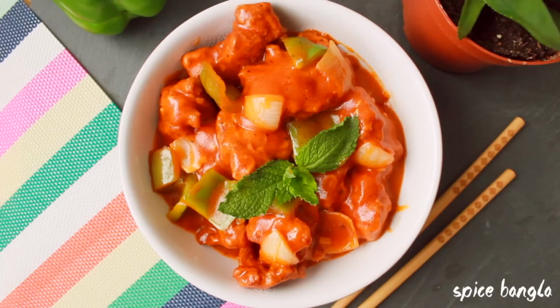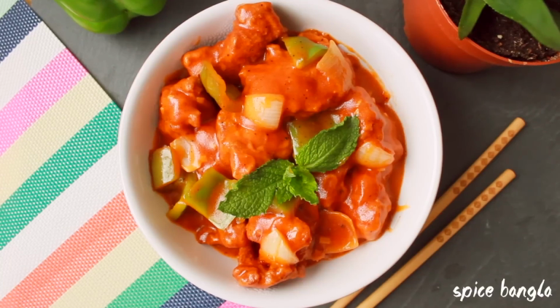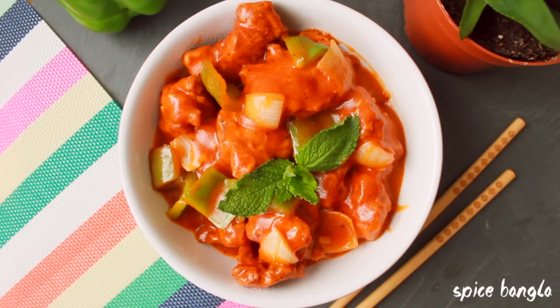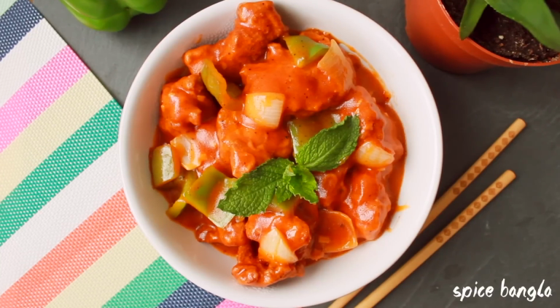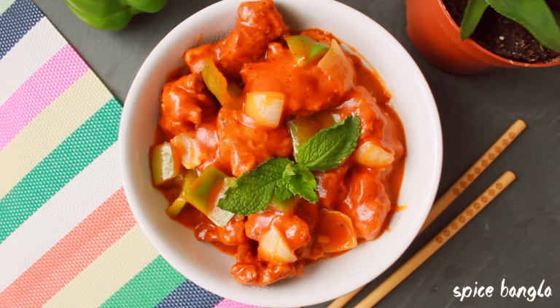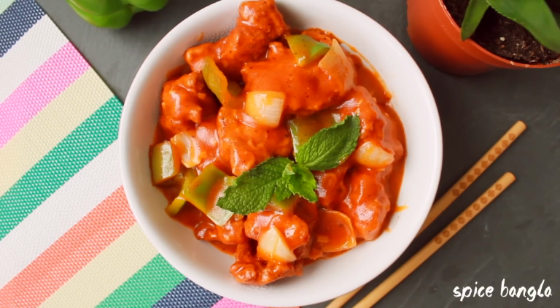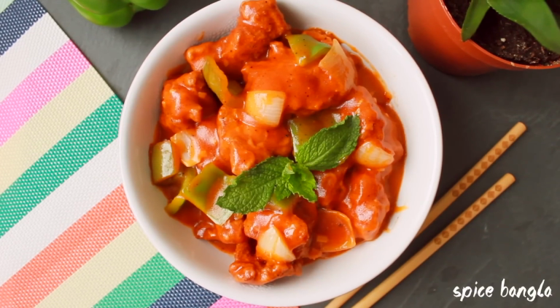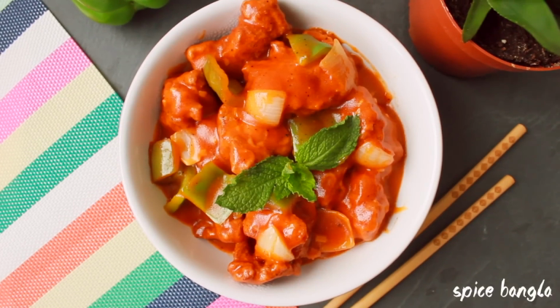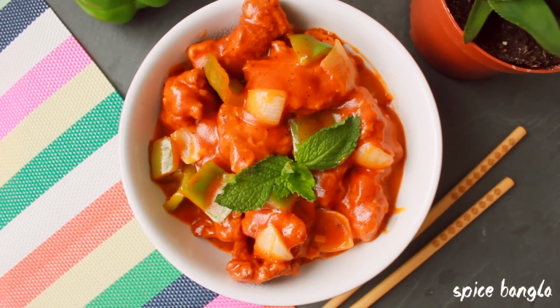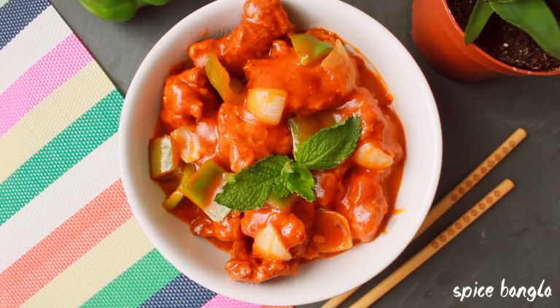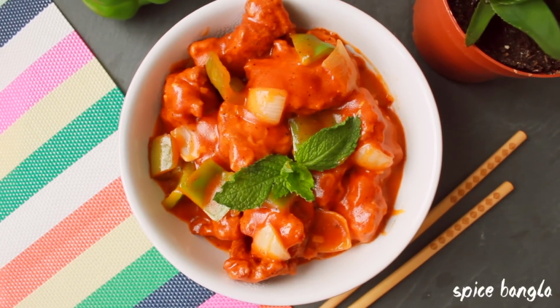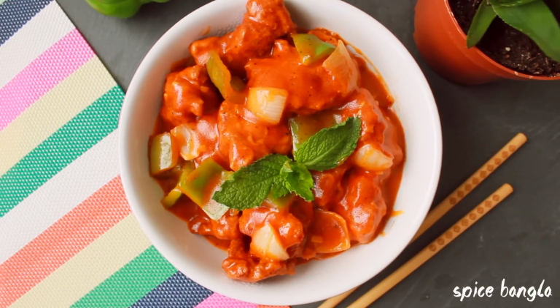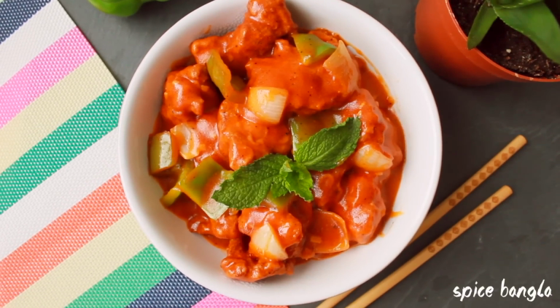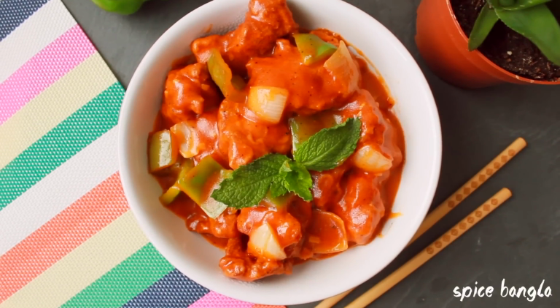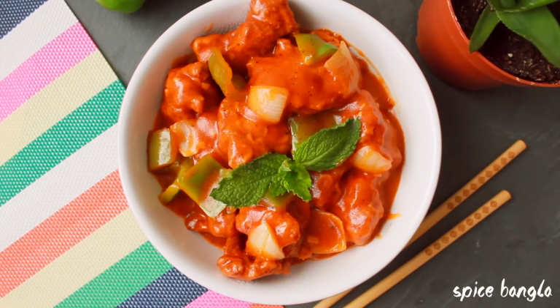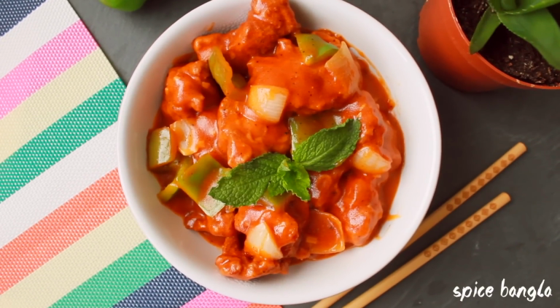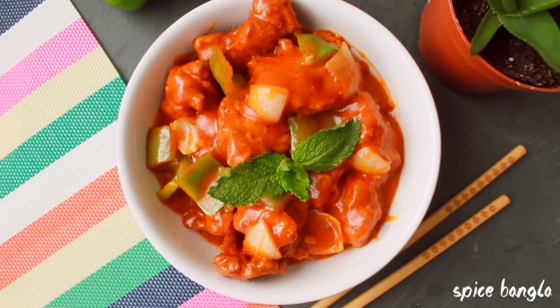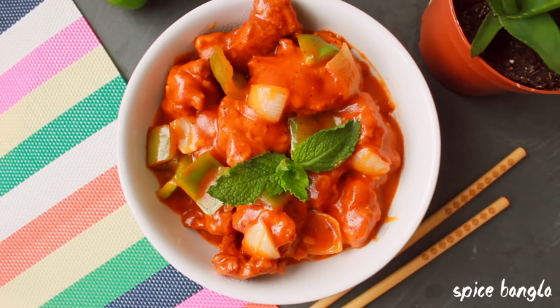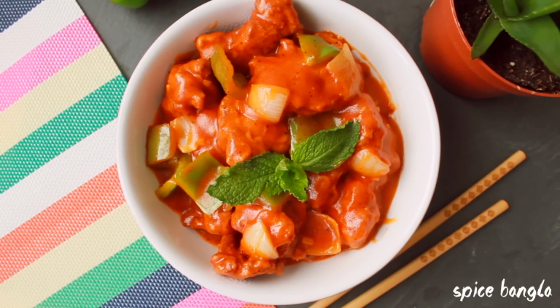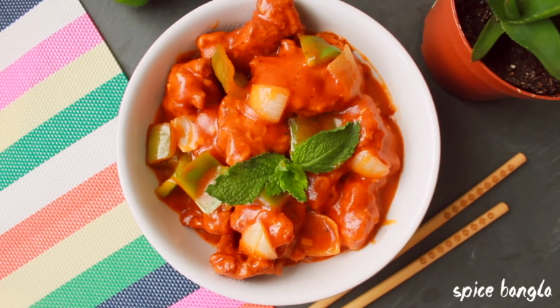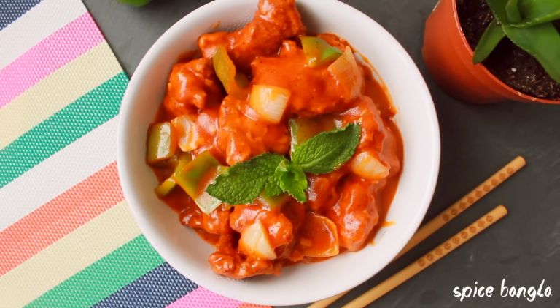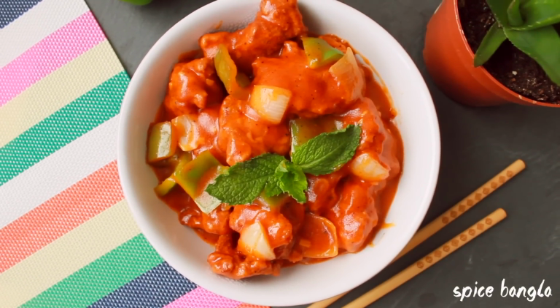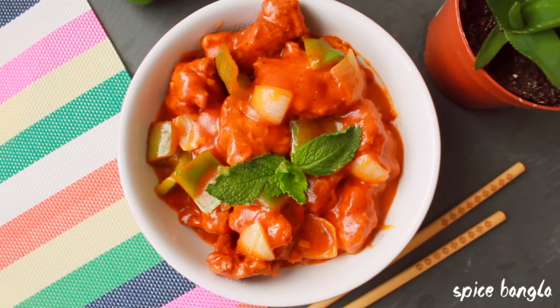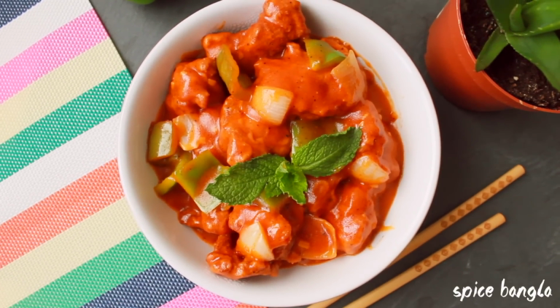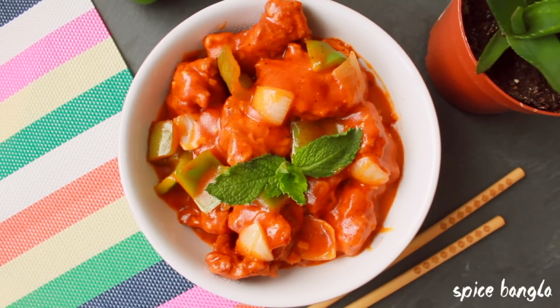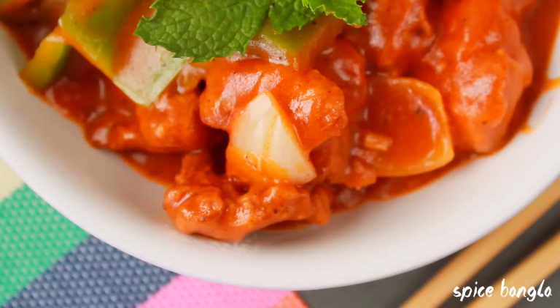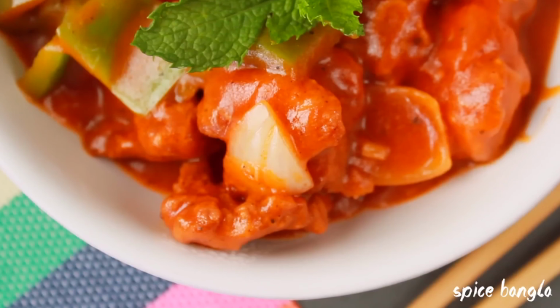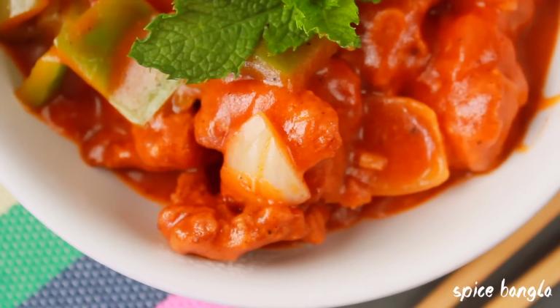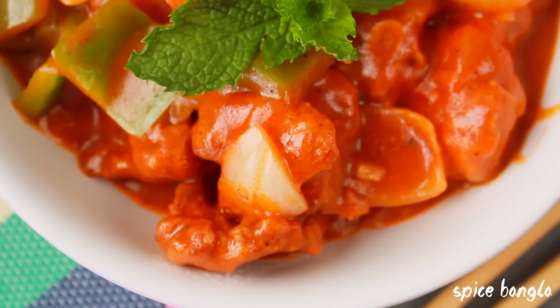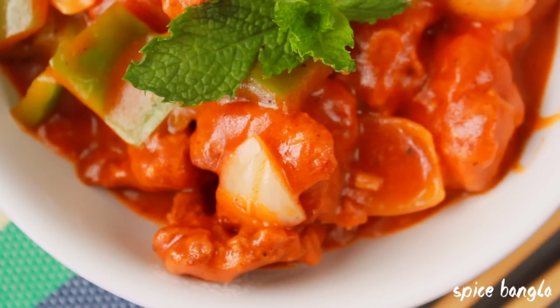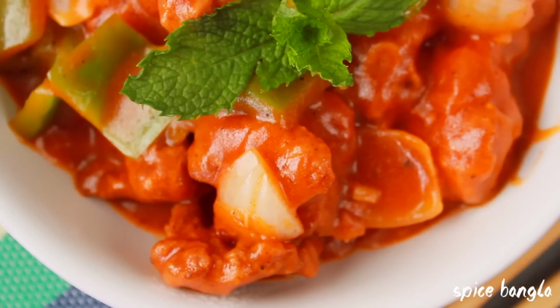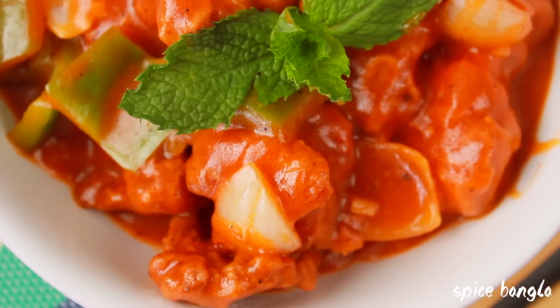Hey everyone! Welcome back to my channel! Today I am going to show you a very interesting Chinese dish.